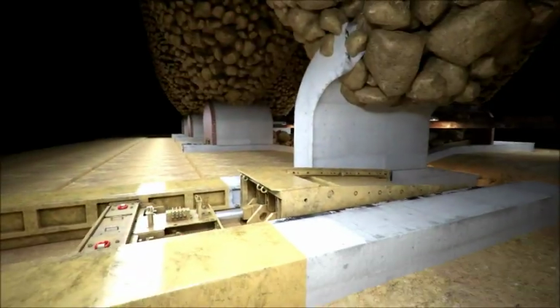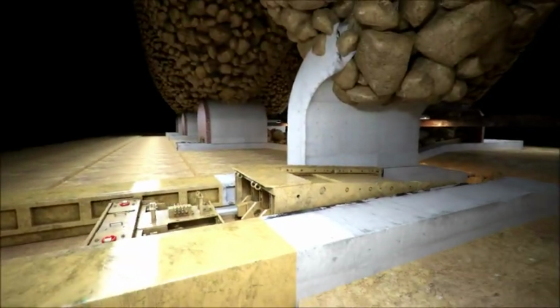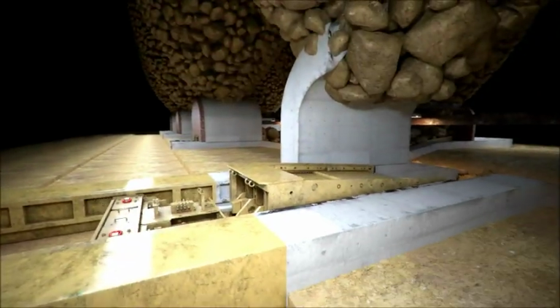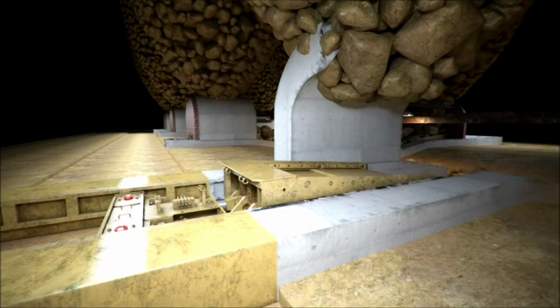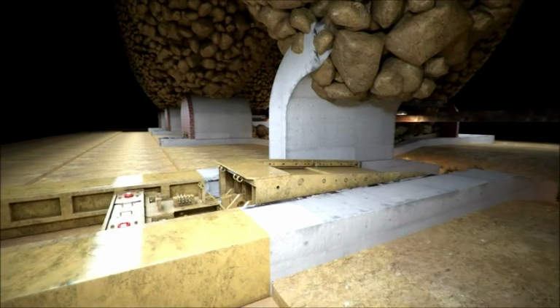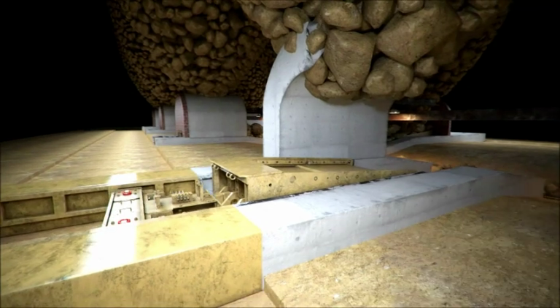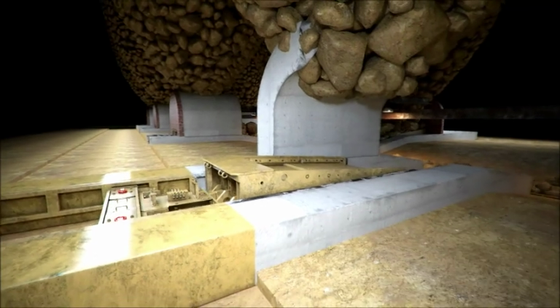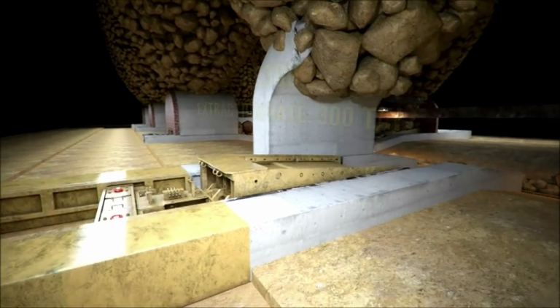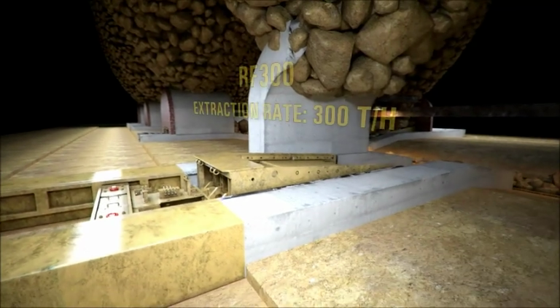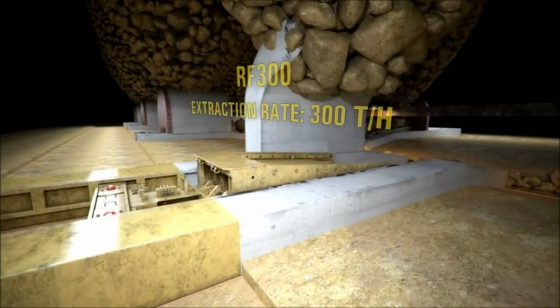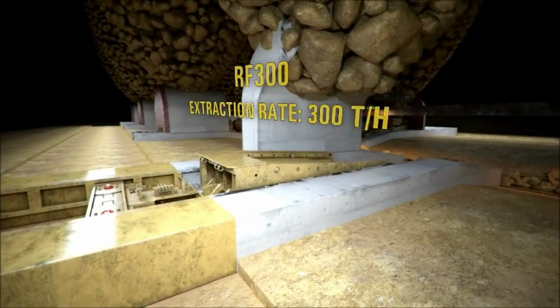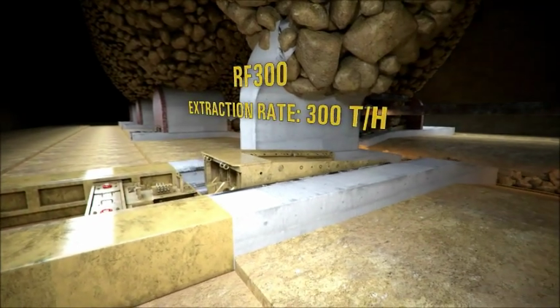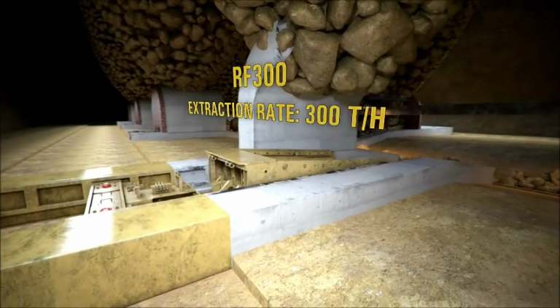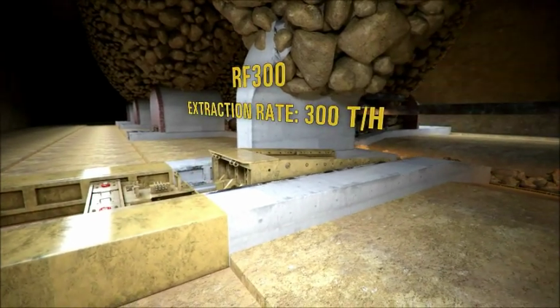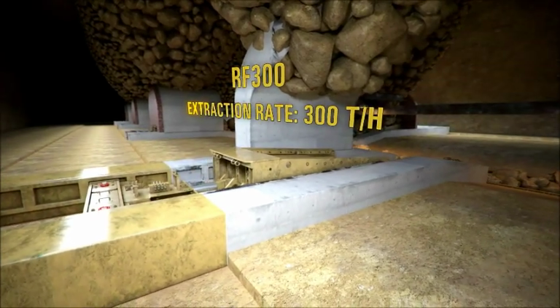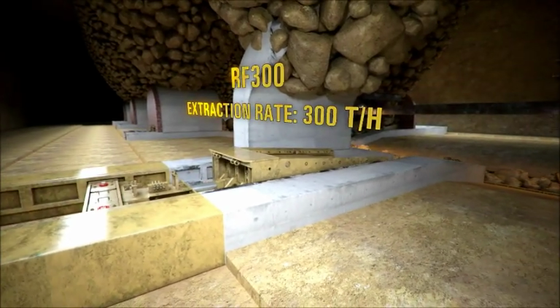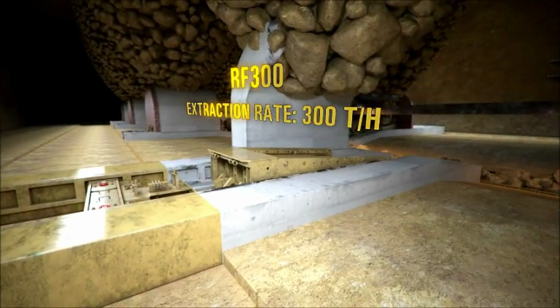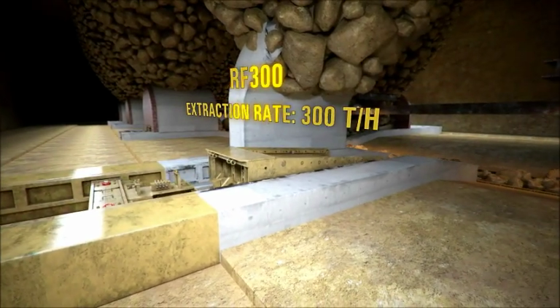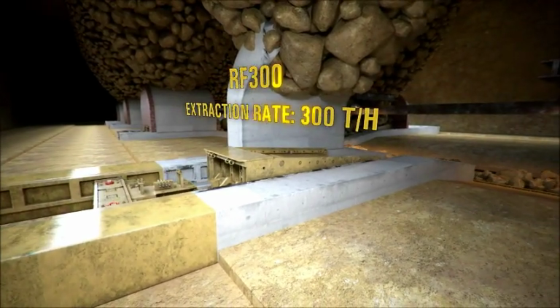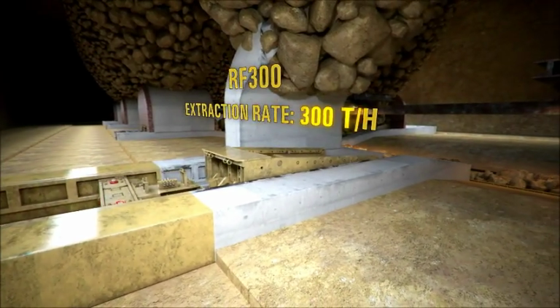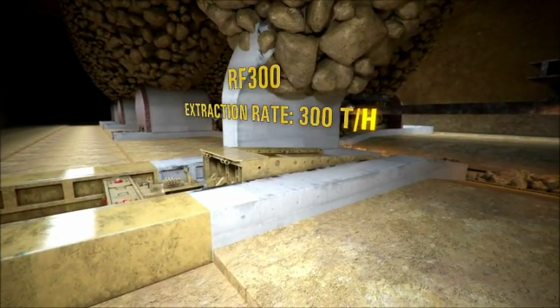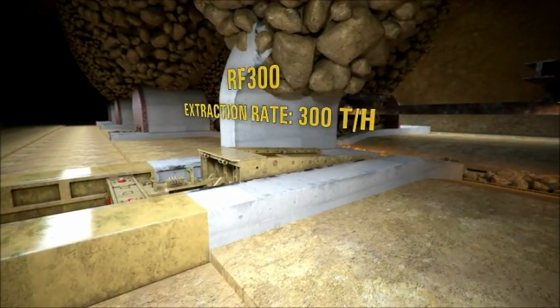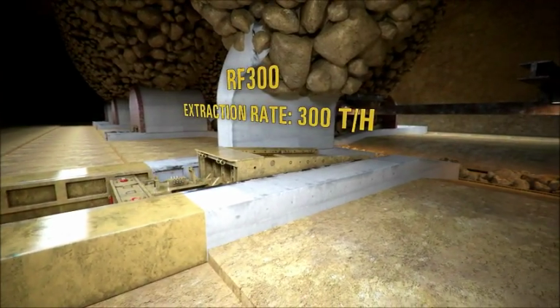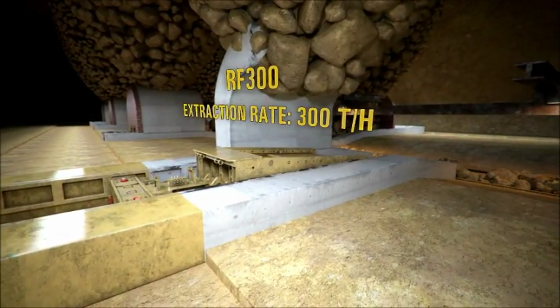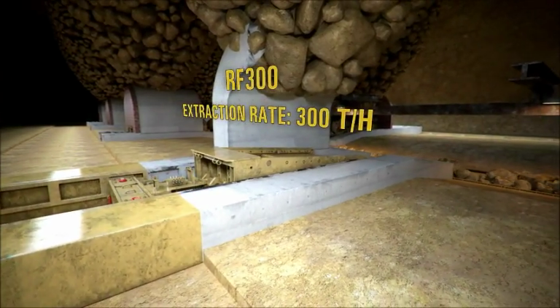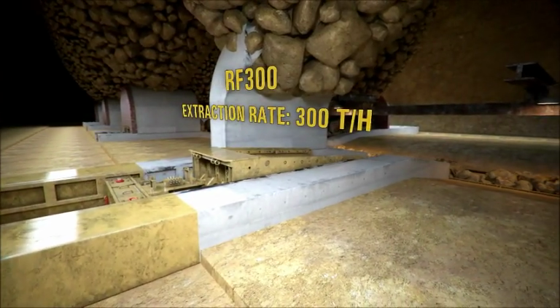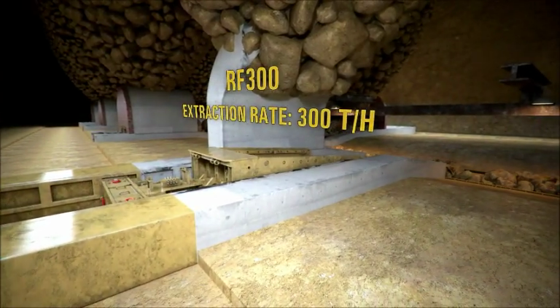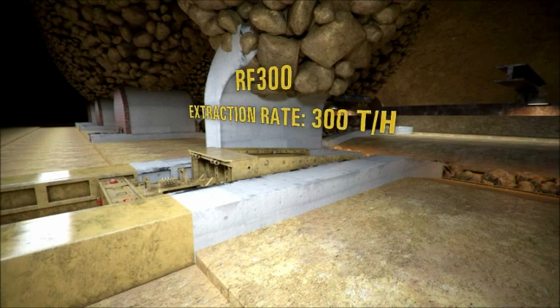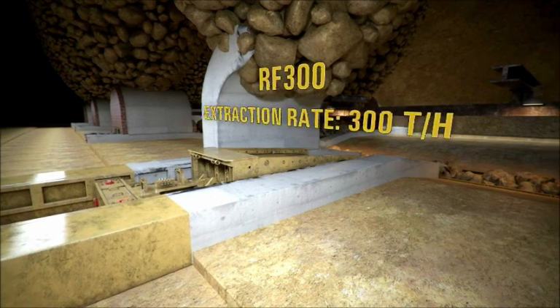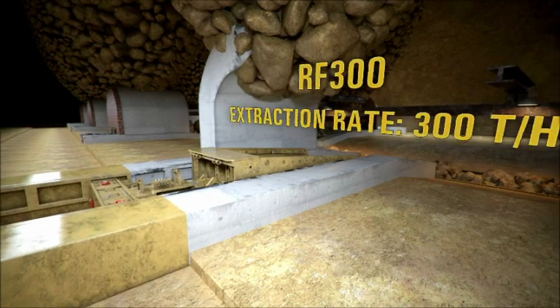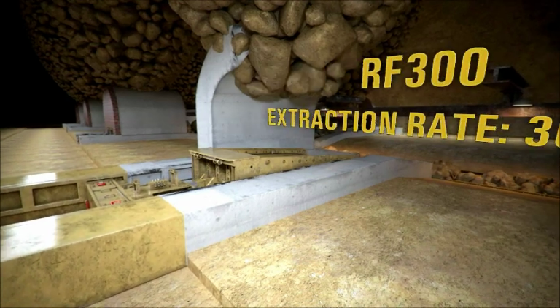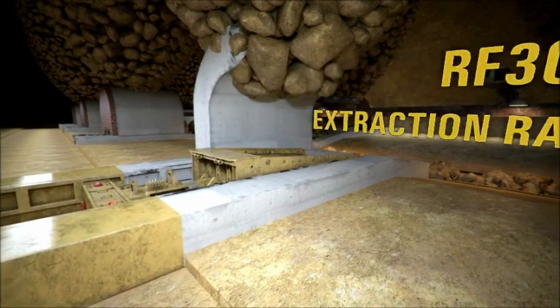The rock feeders can be removed and reinserted into the draw point by the aid of their own pusher cylinders at any time.